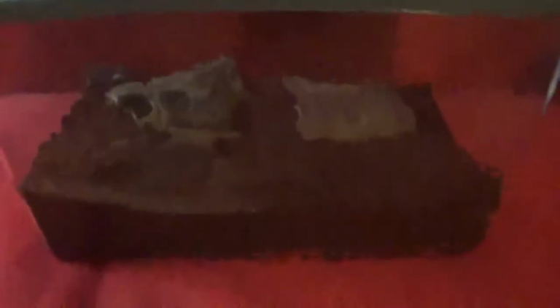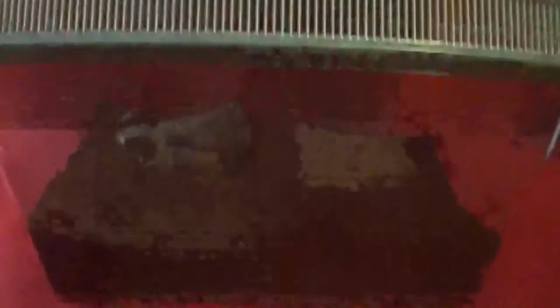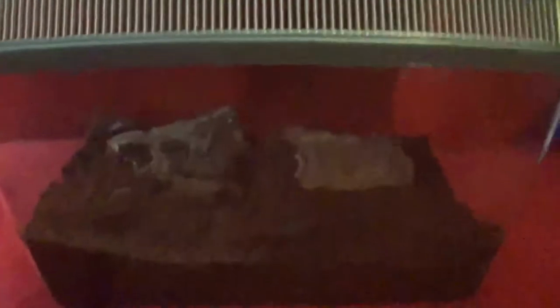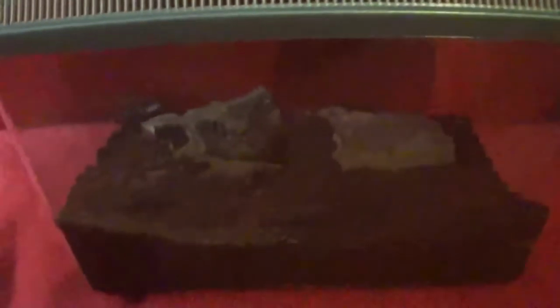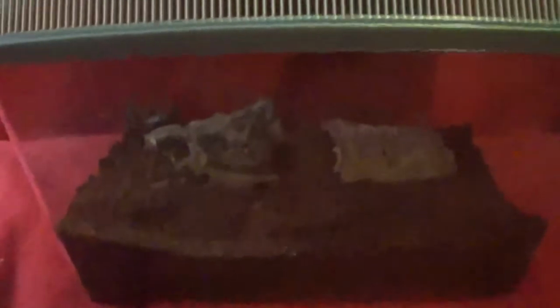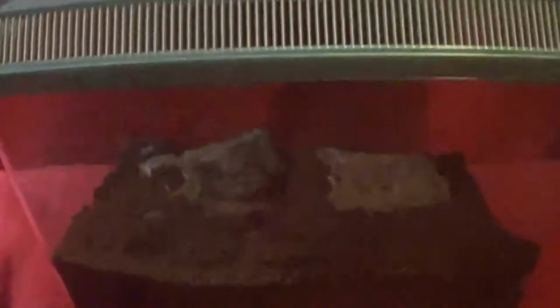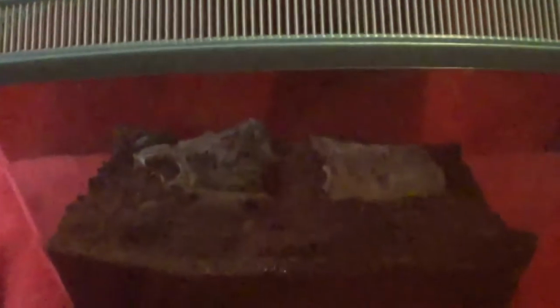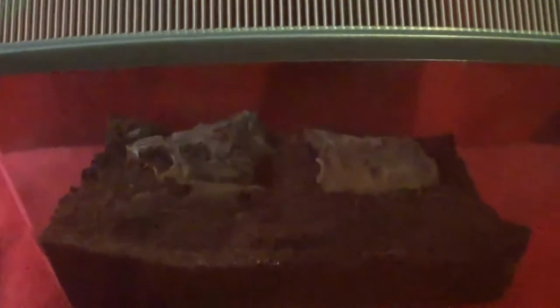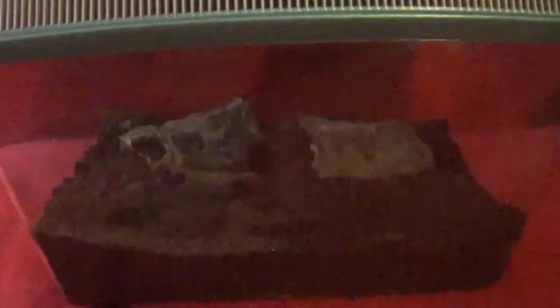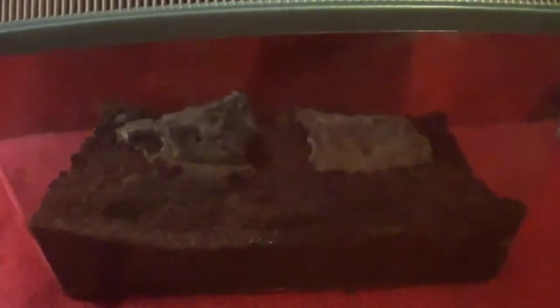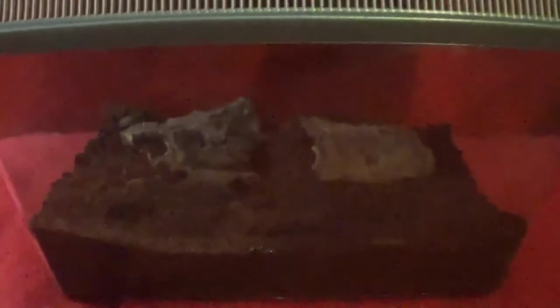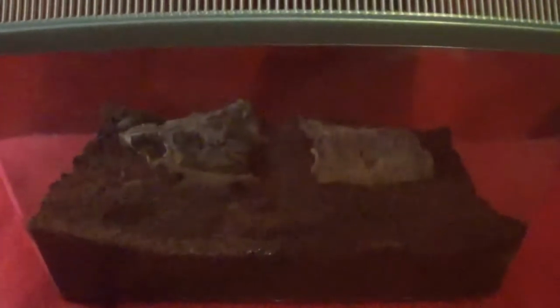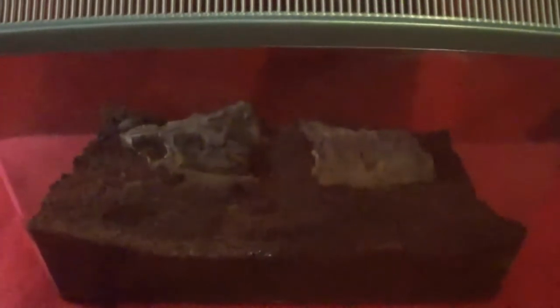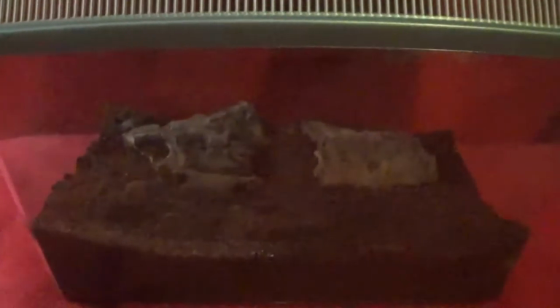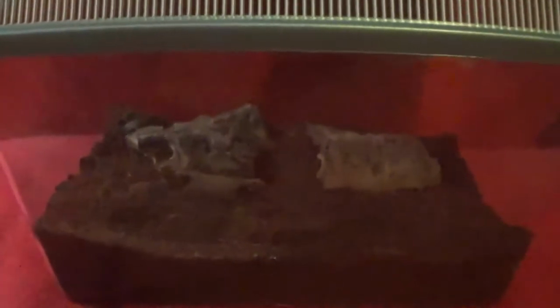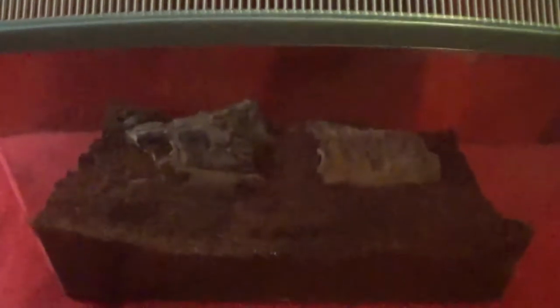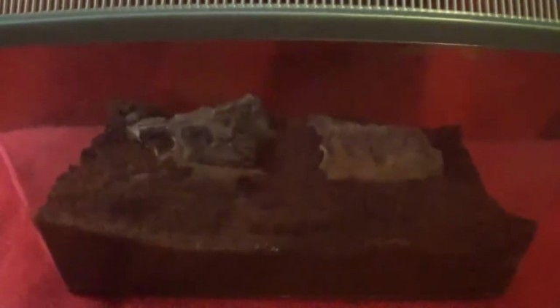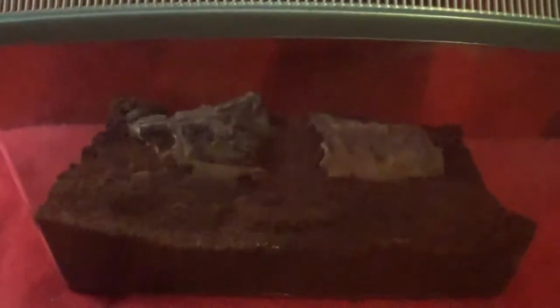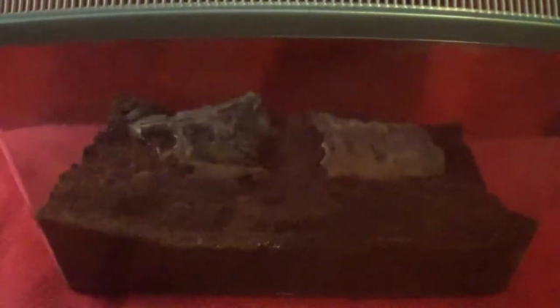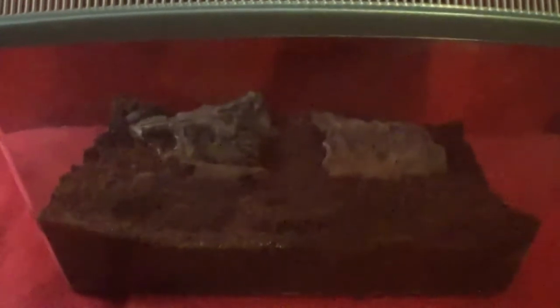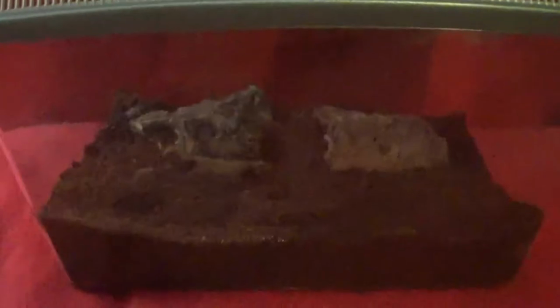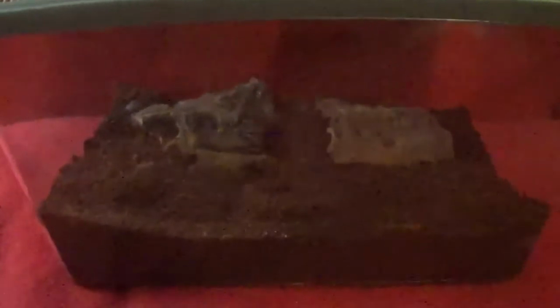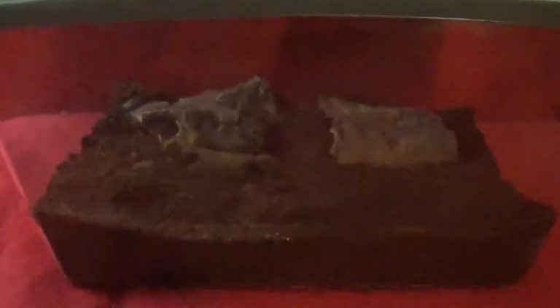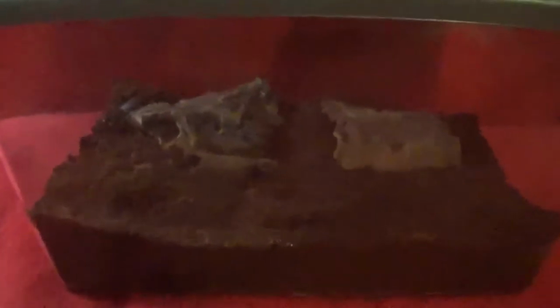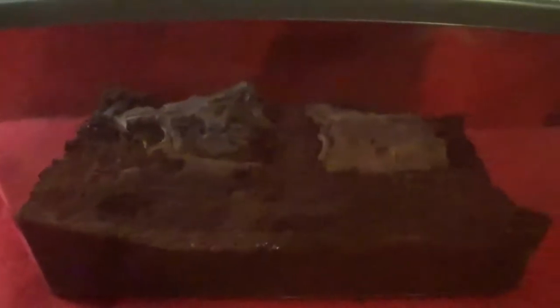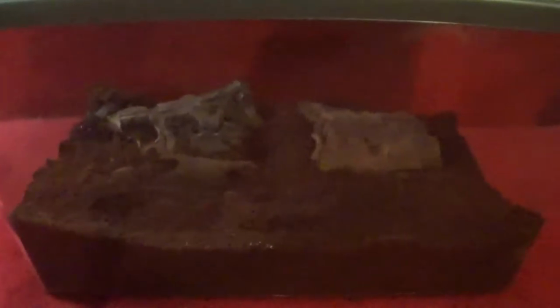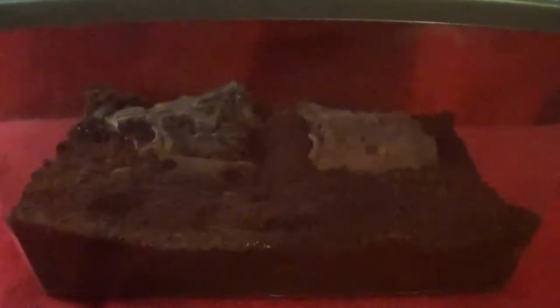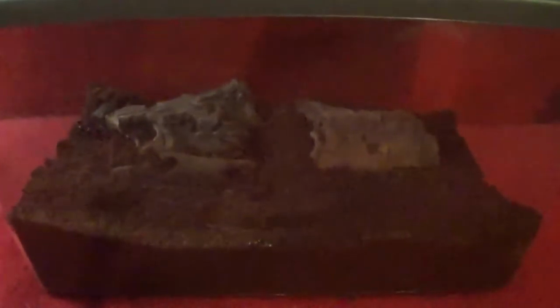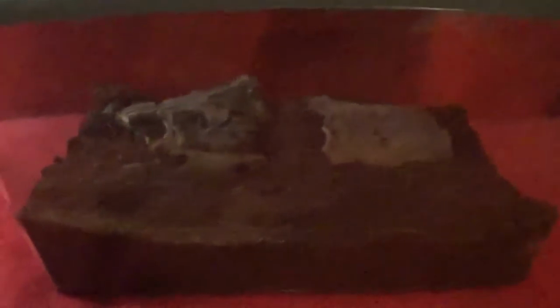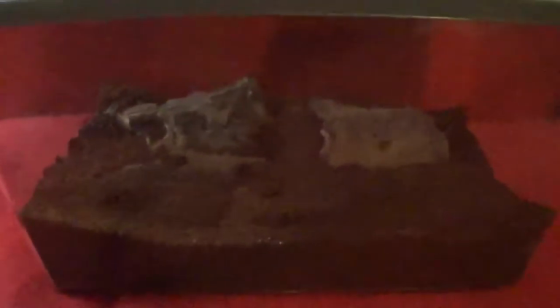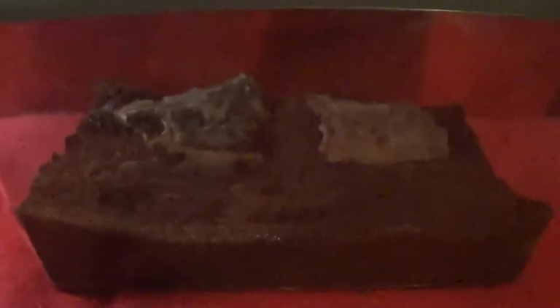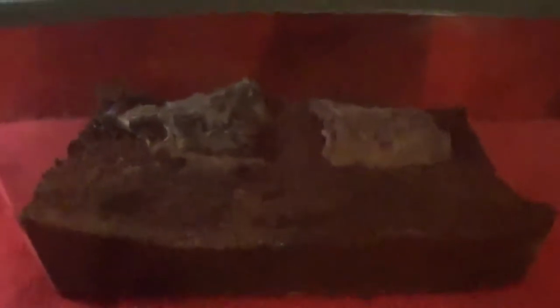Hey everybody, CrazyCriticHead back again with another video today. In today's video, I'm doing a video on my pet vinegaroon.